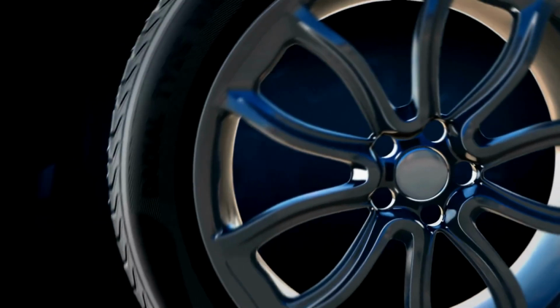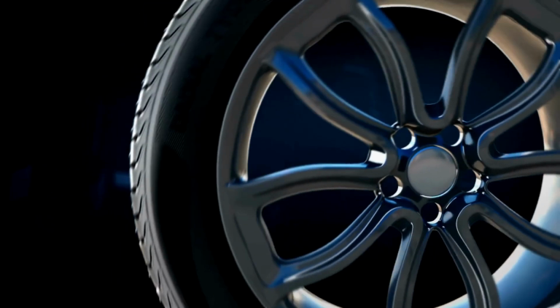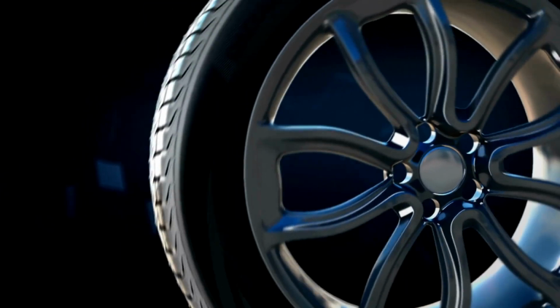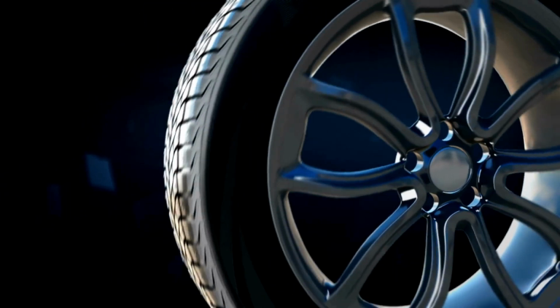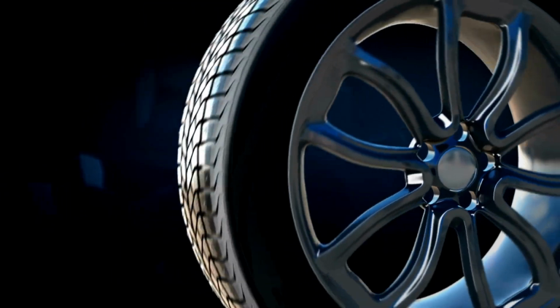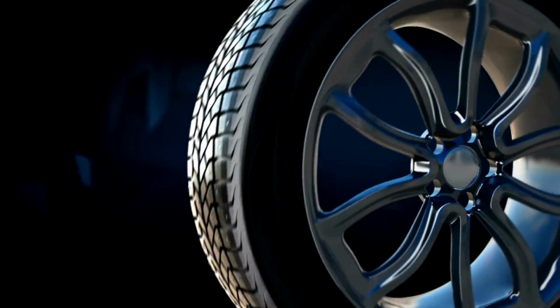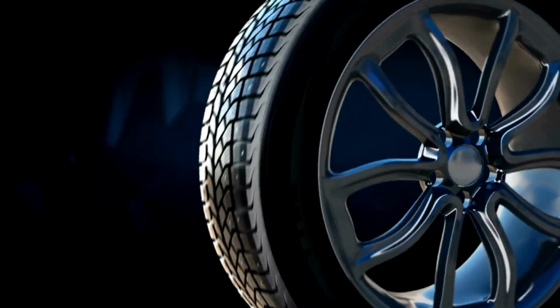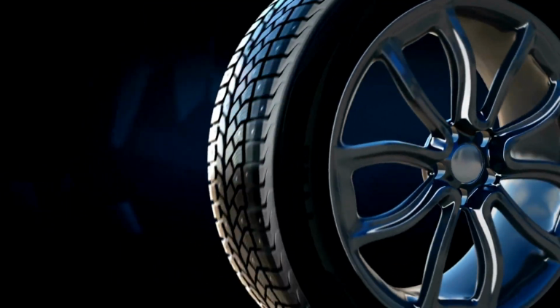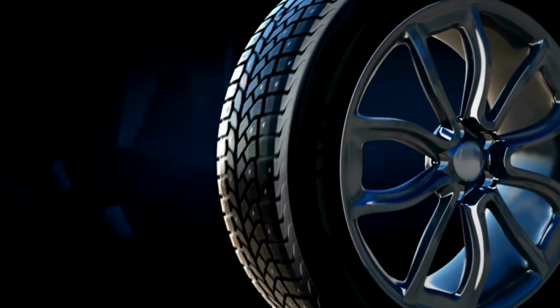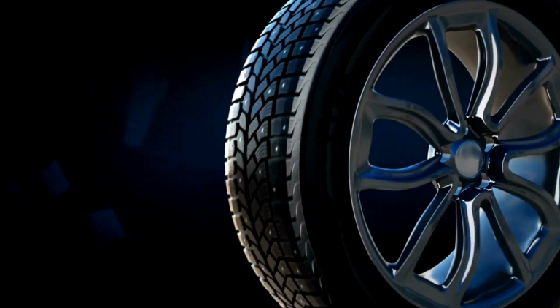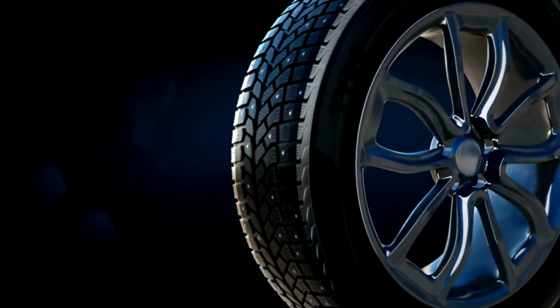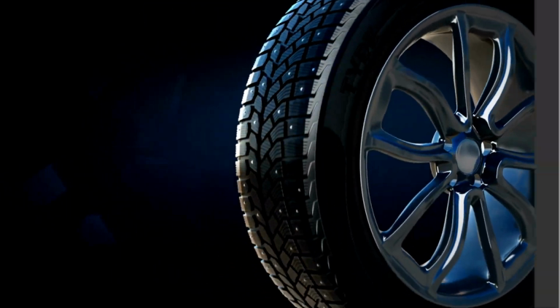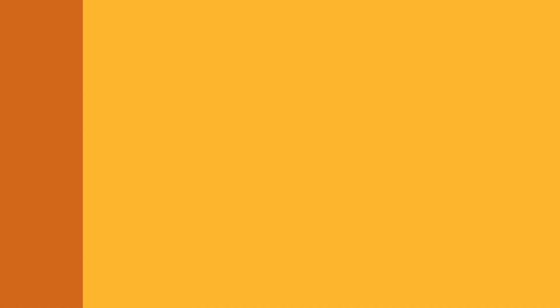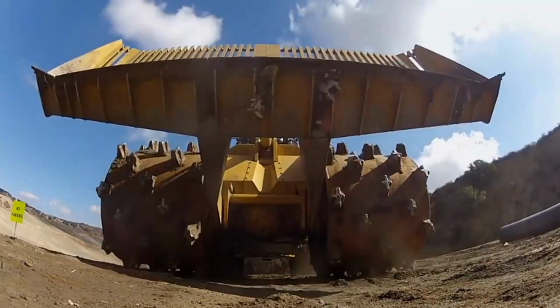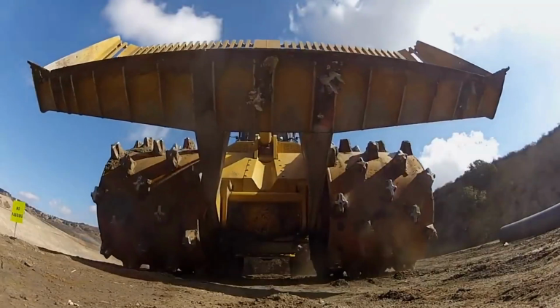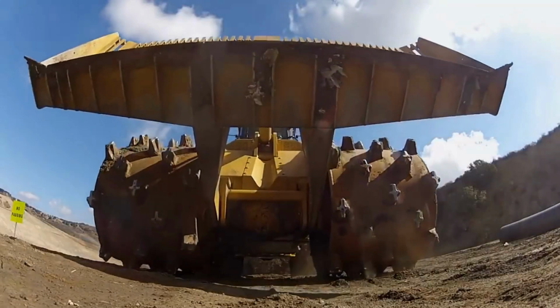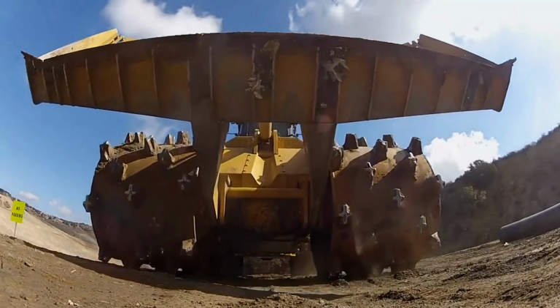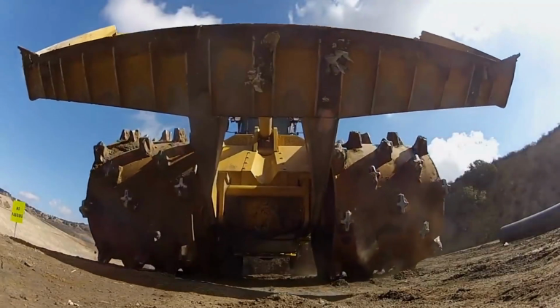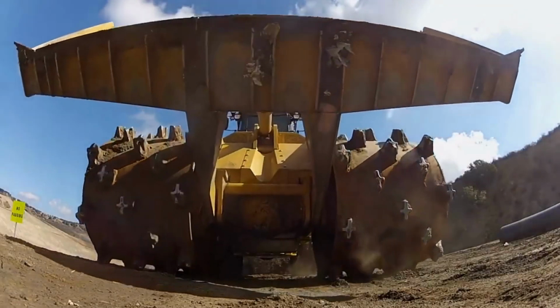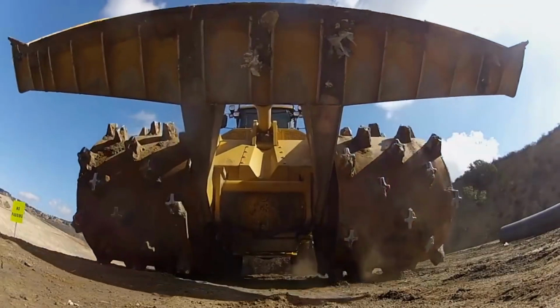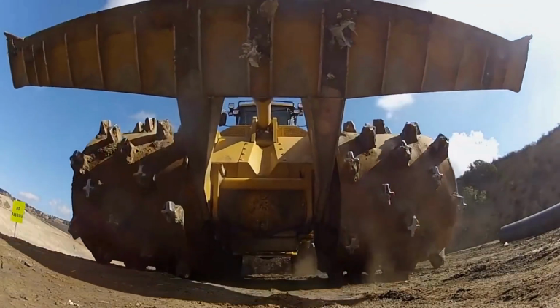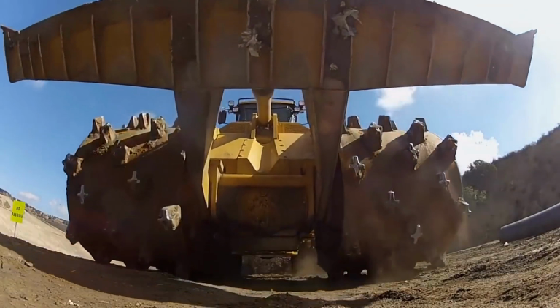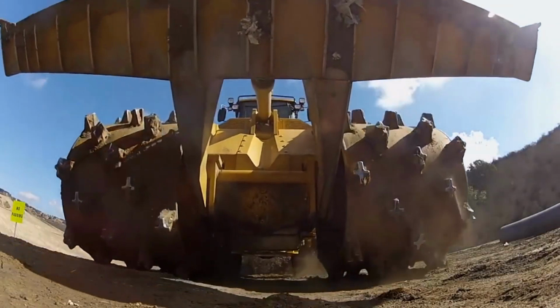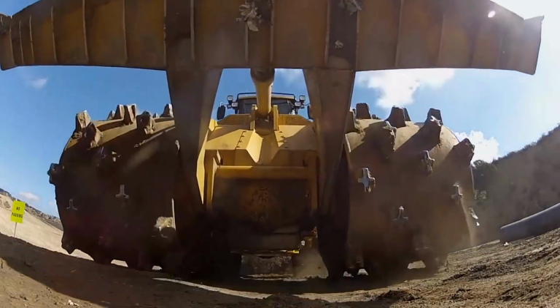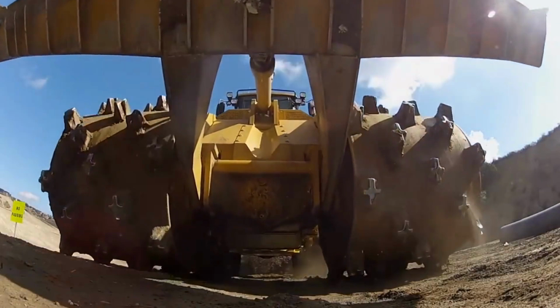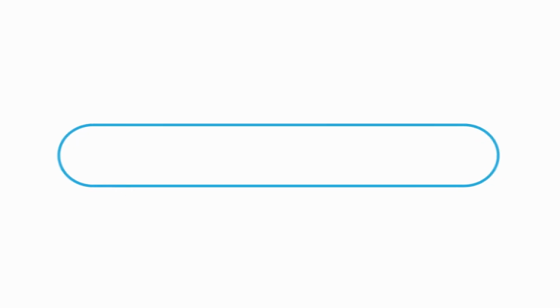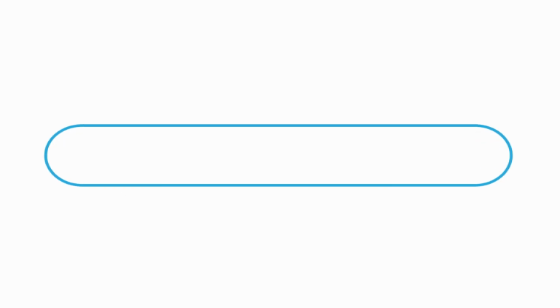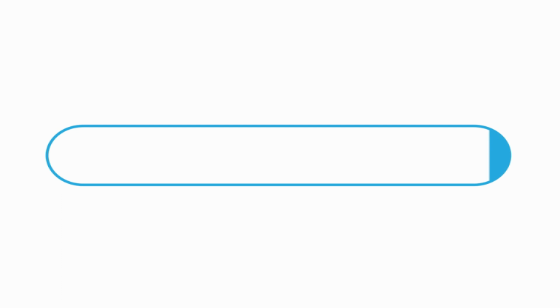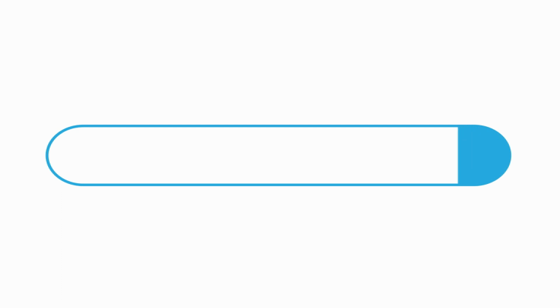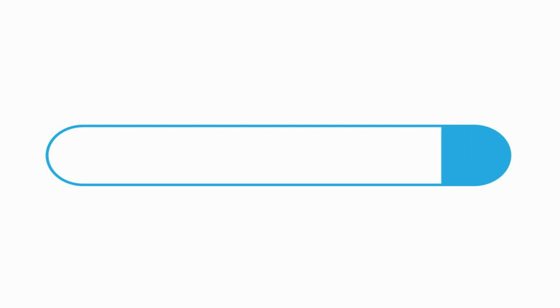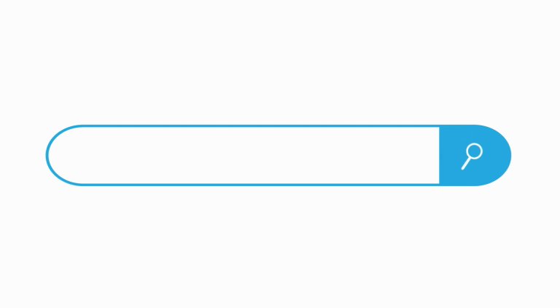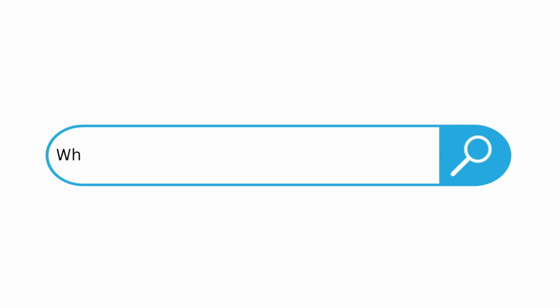We have all seen tires like these. Then why would landfill compactors have such different tires? Let's find out.